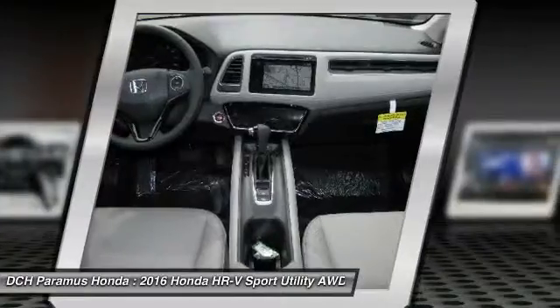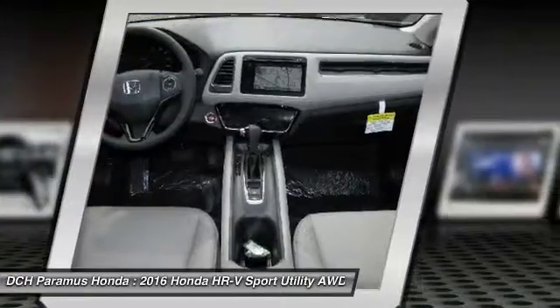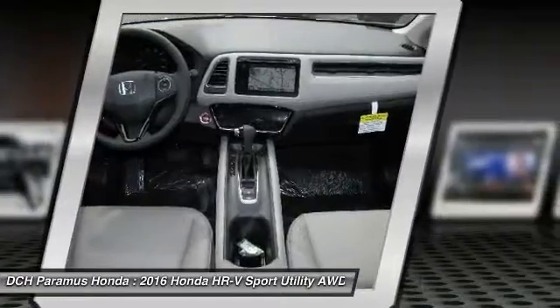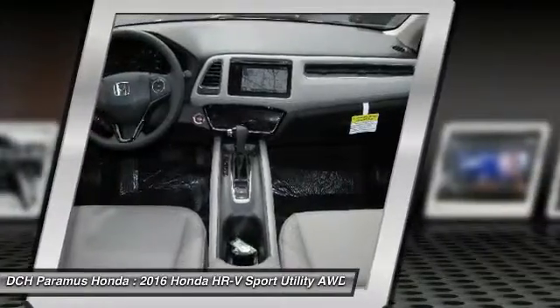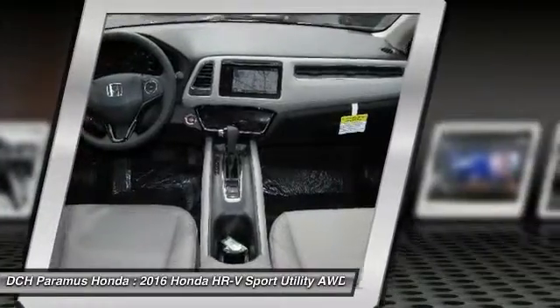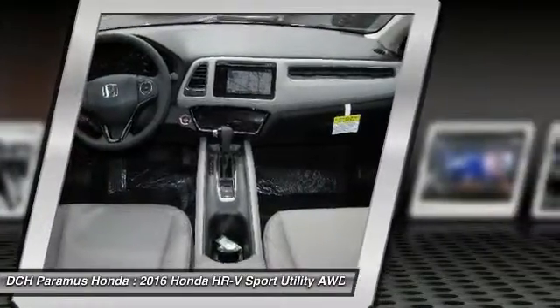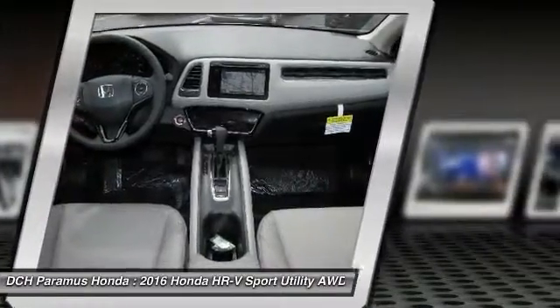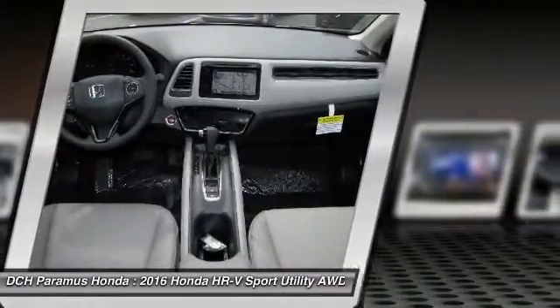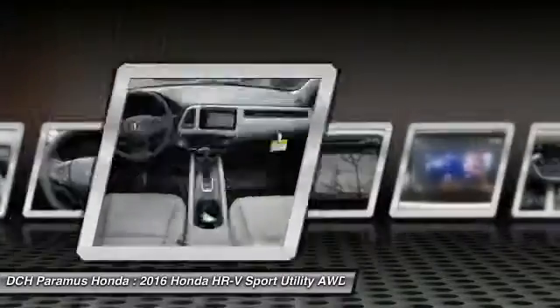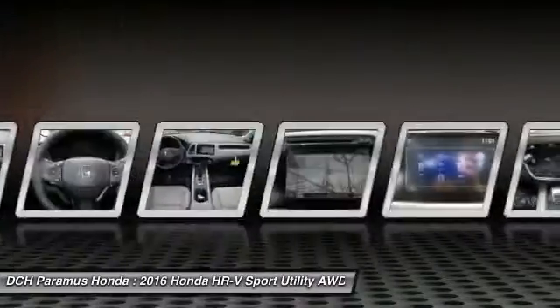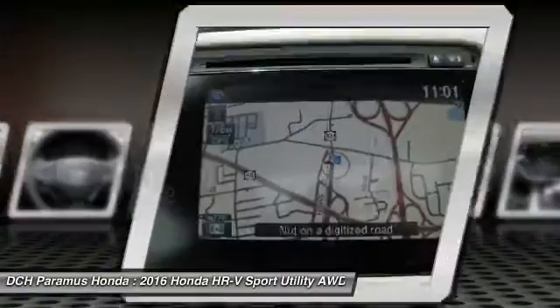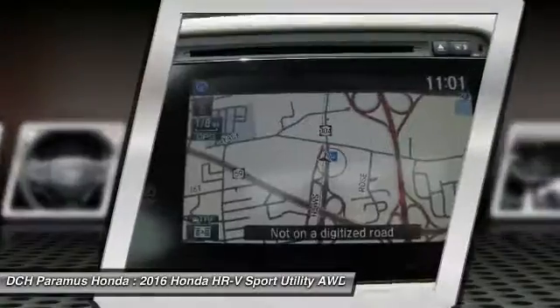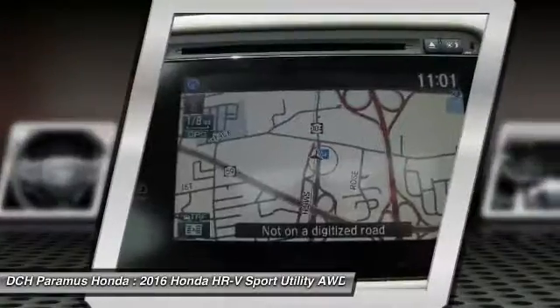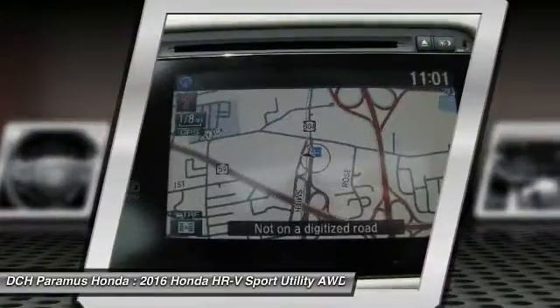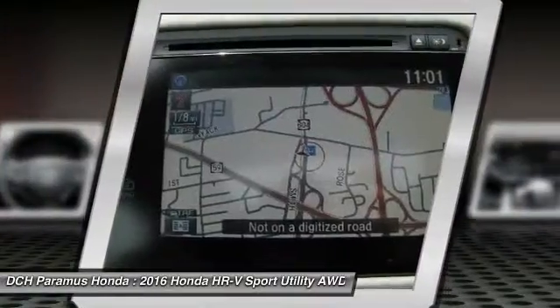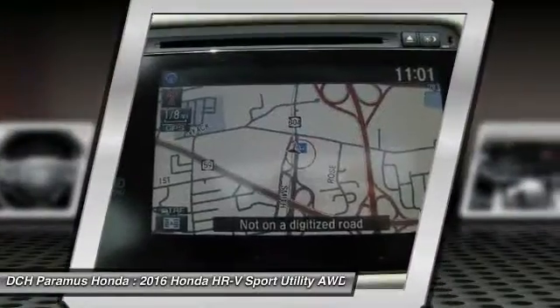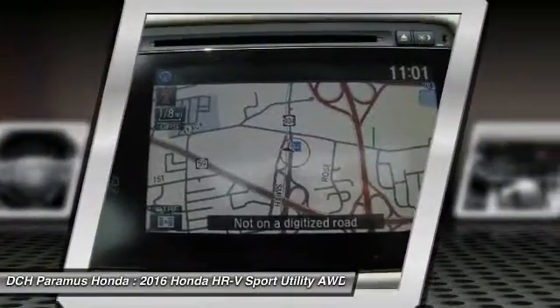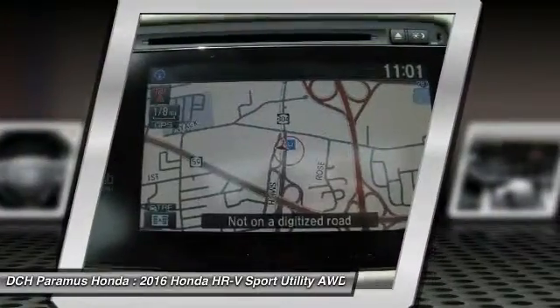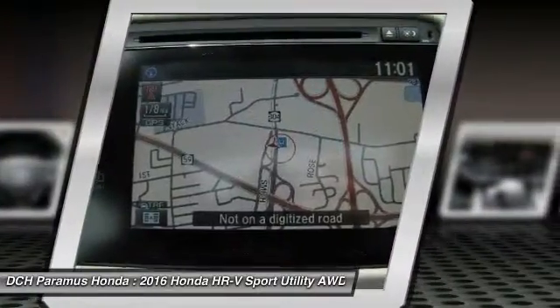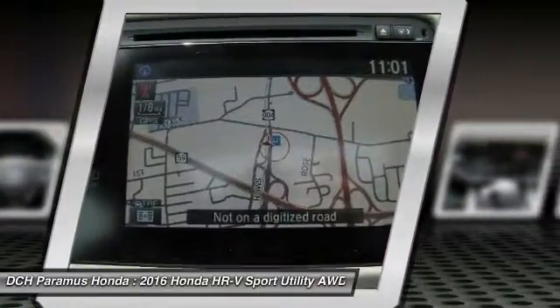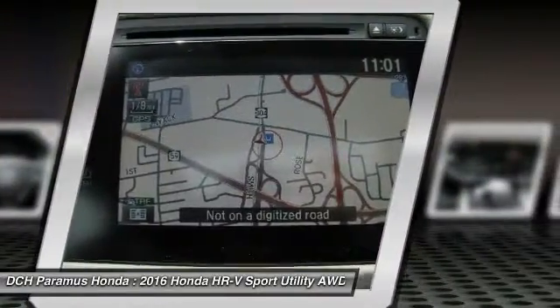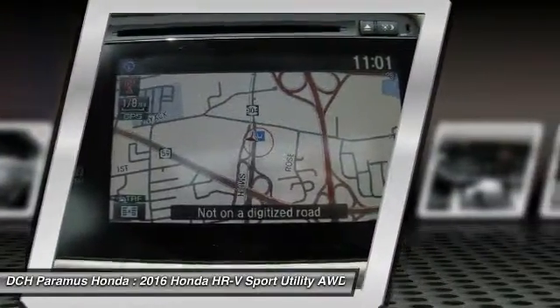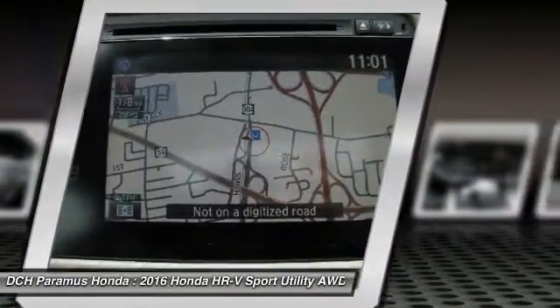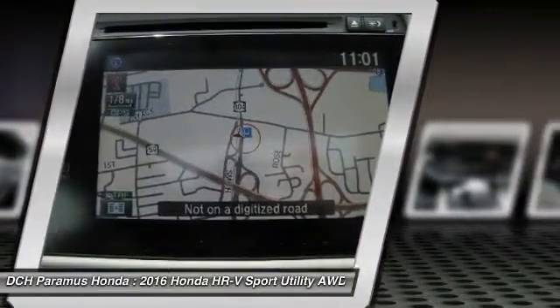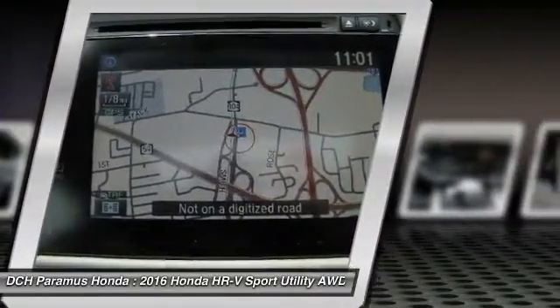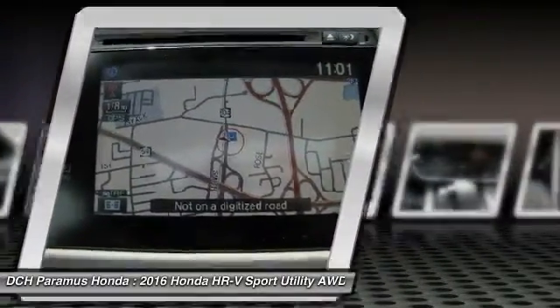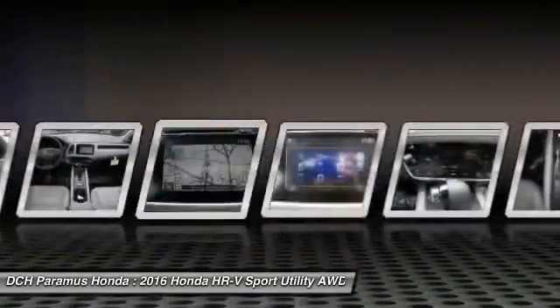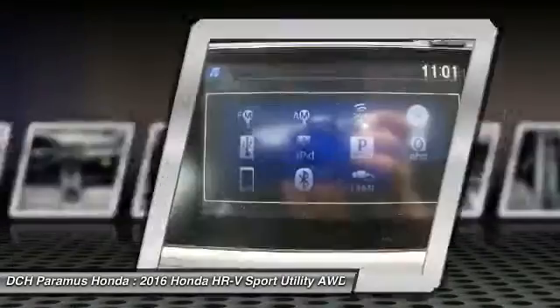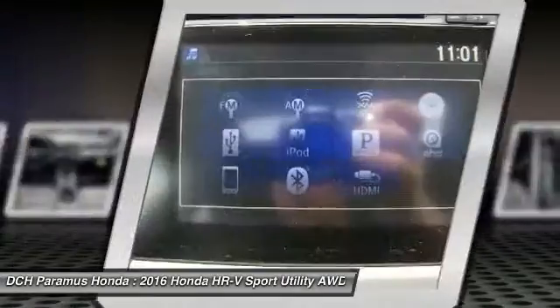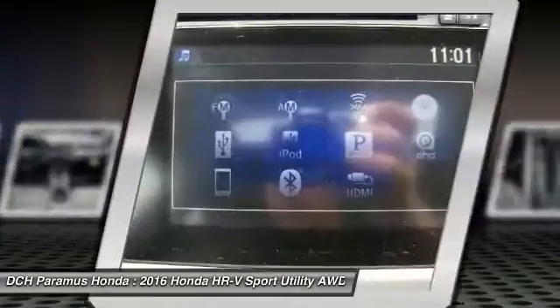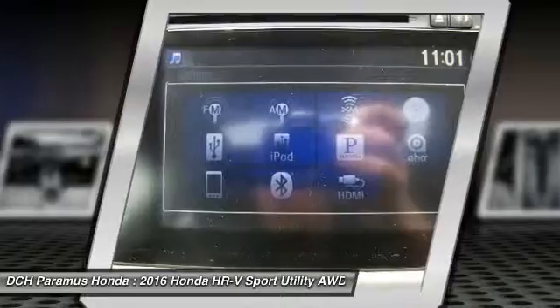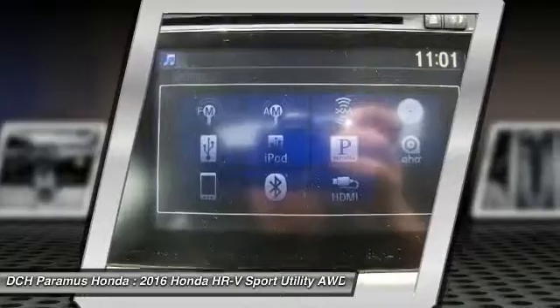Leather-wrapped steering wheel, adjustable steering wheel, power steering, keyless start.